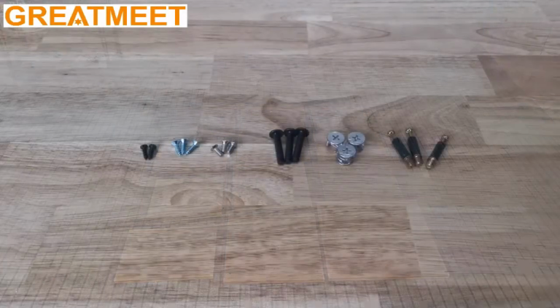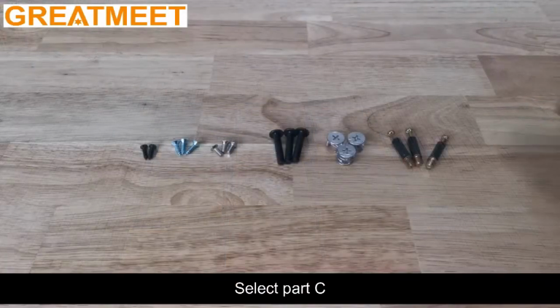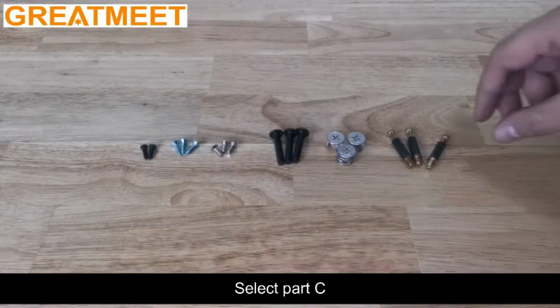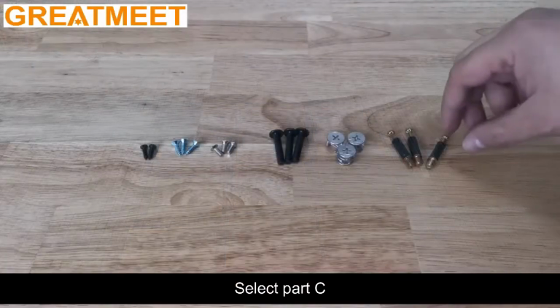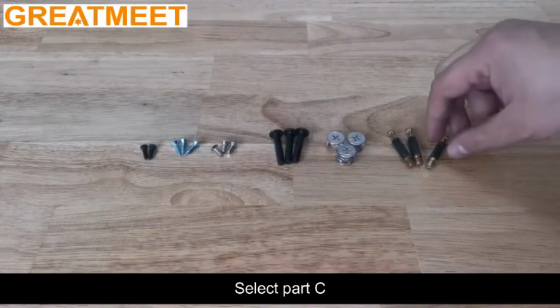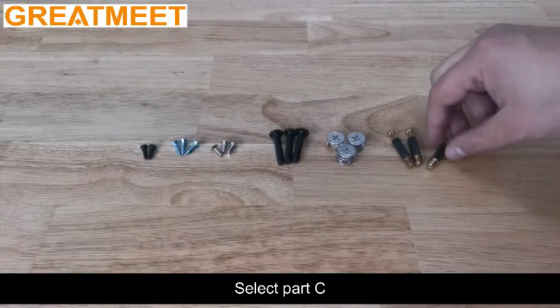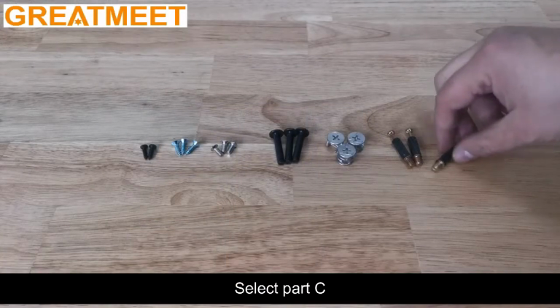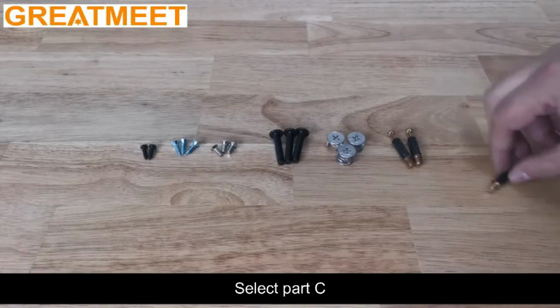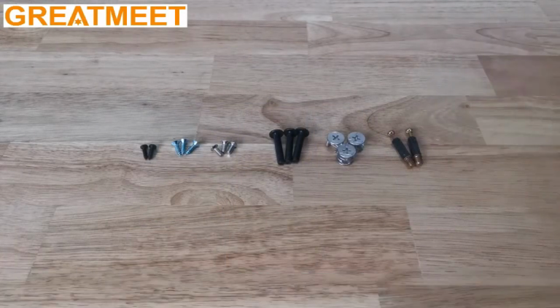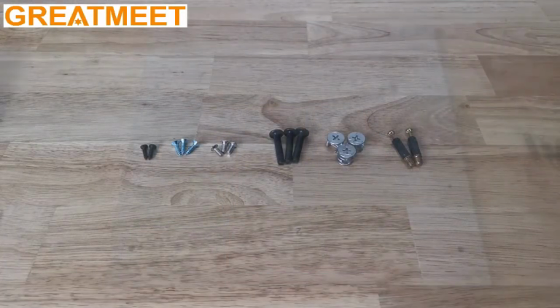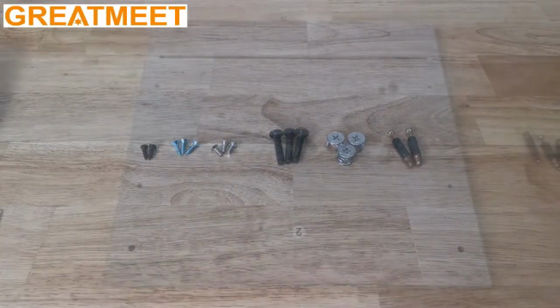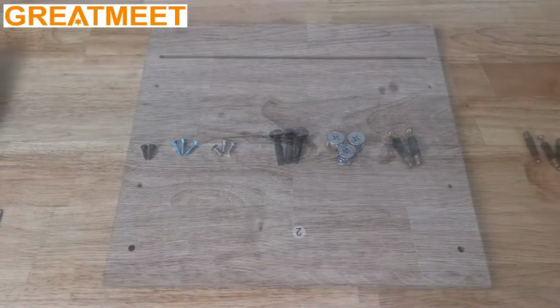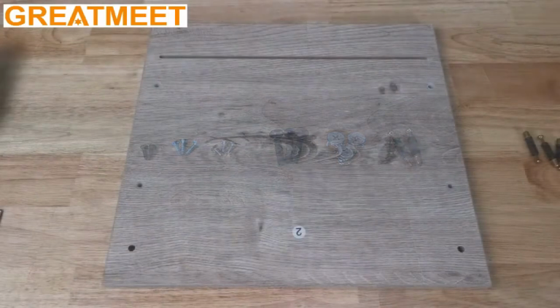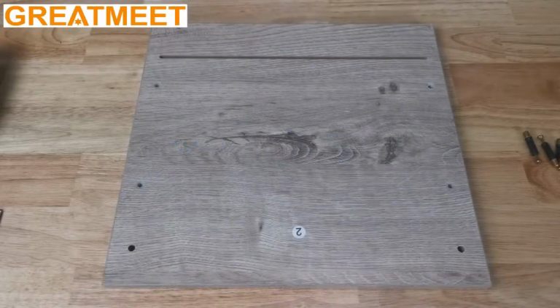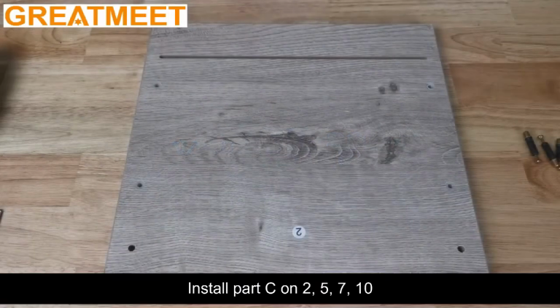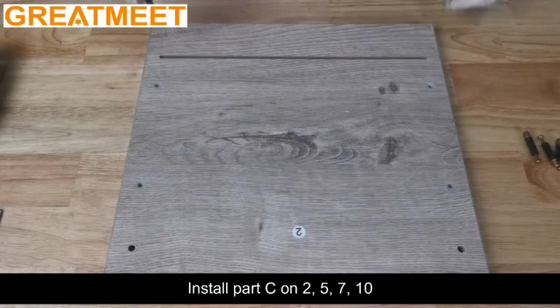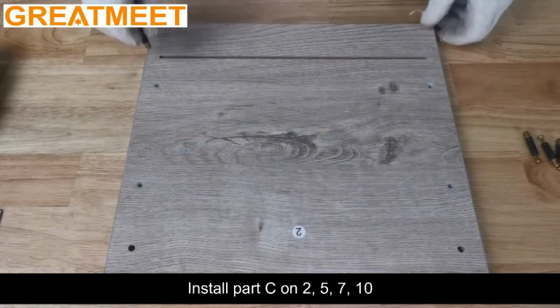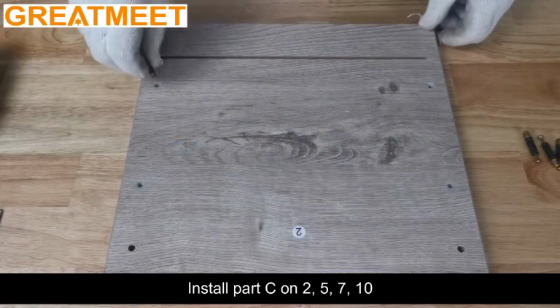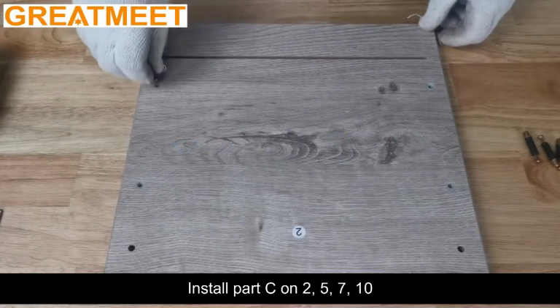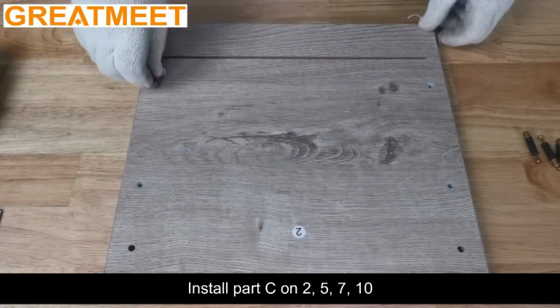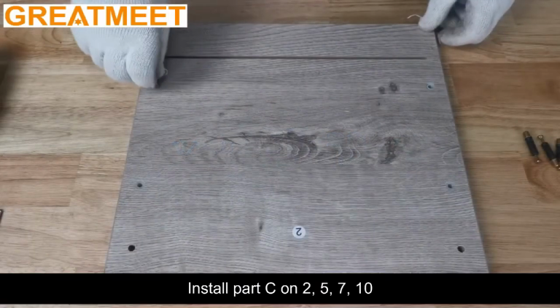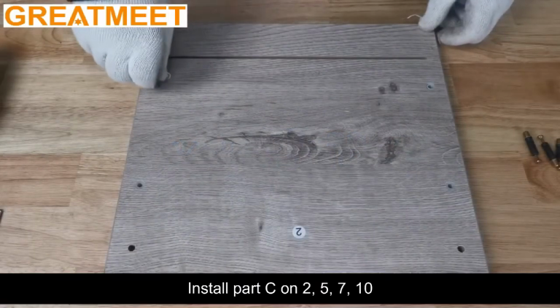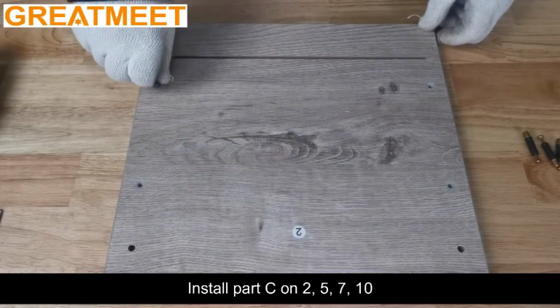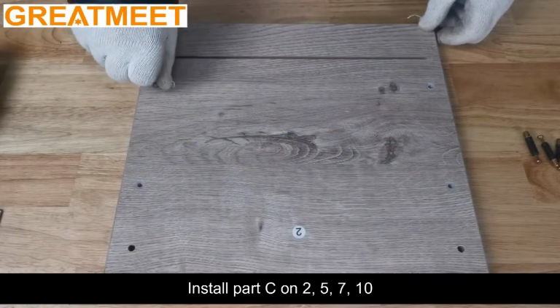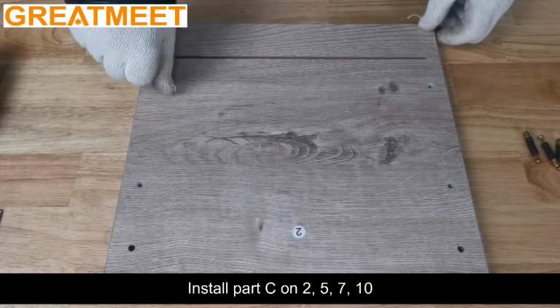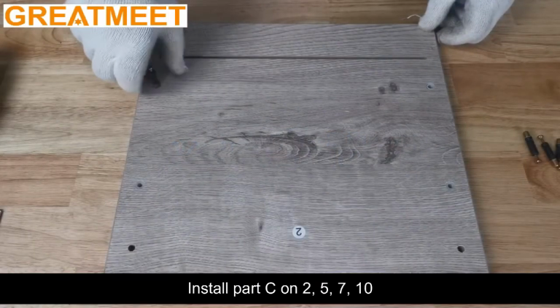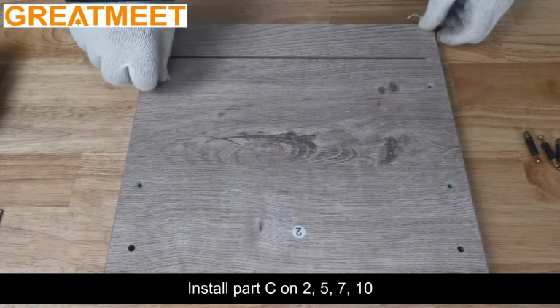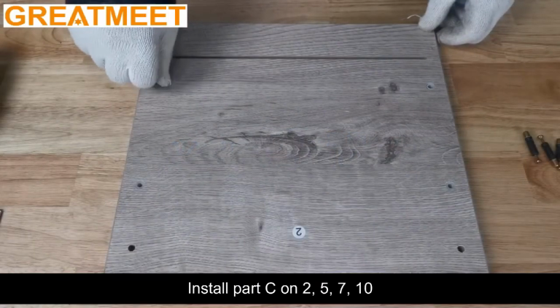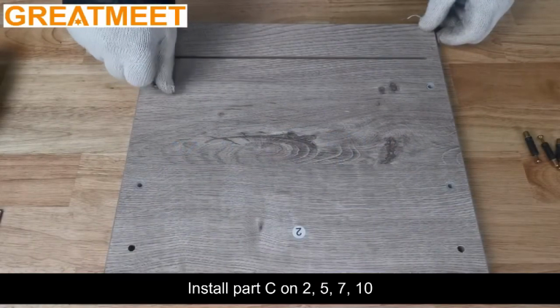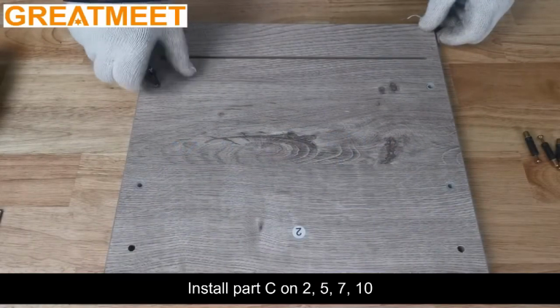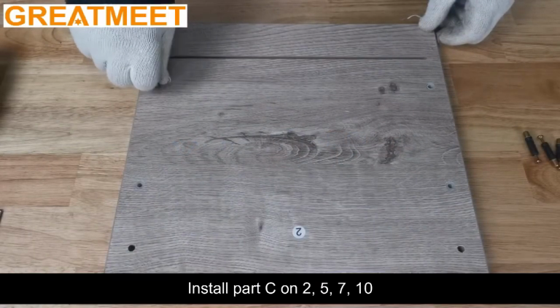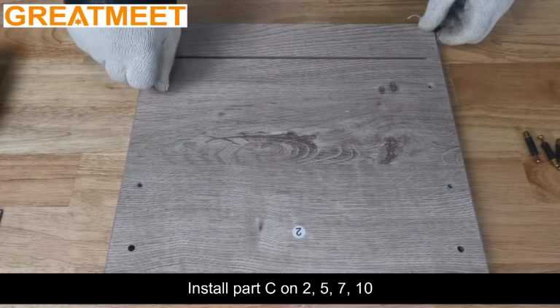Select part C. Install part C on positions 2, 5, 7, and 10.